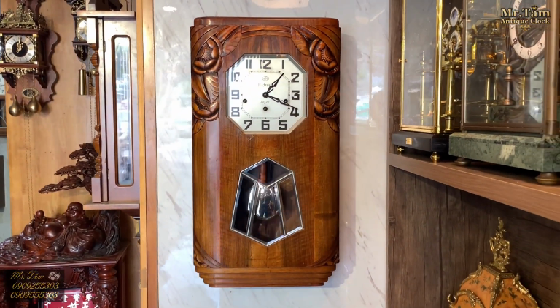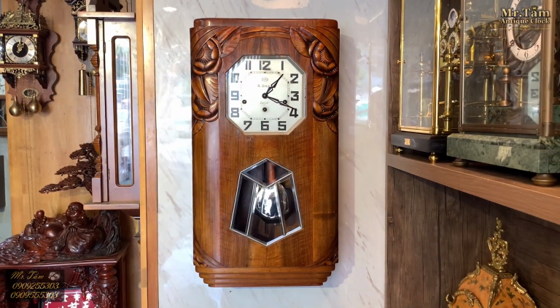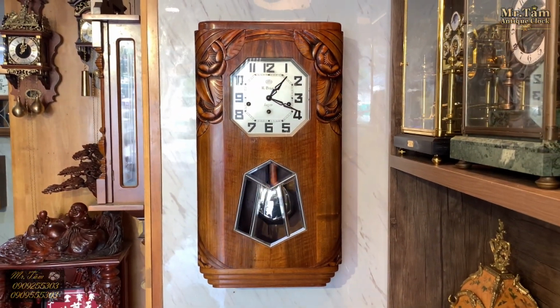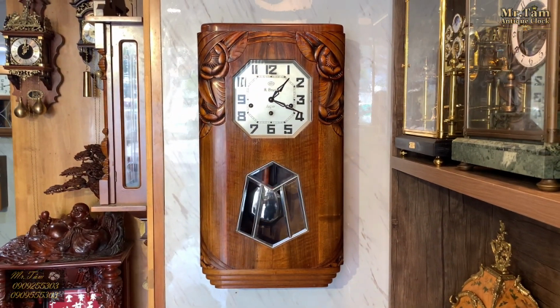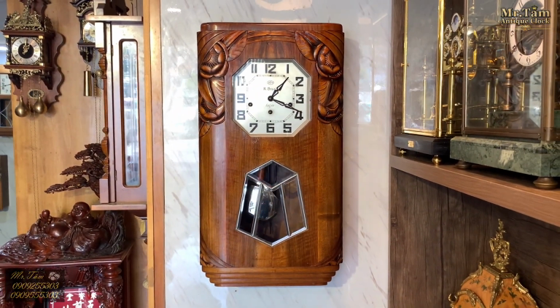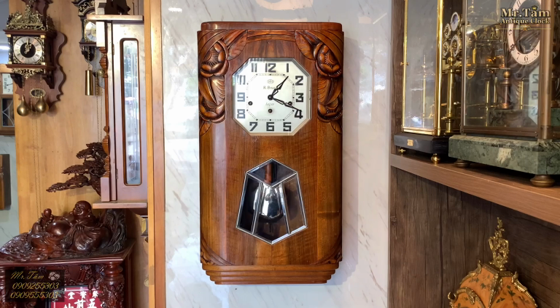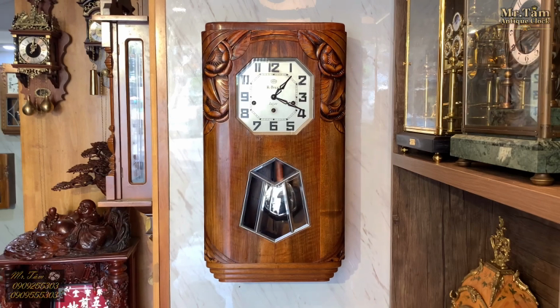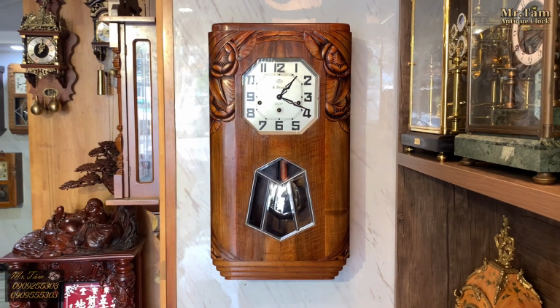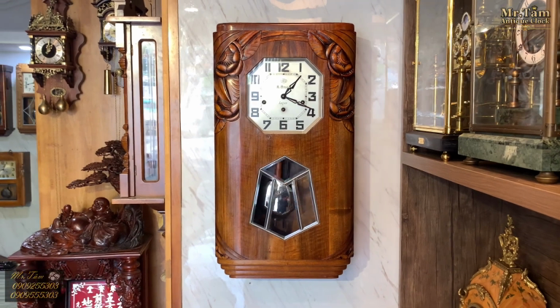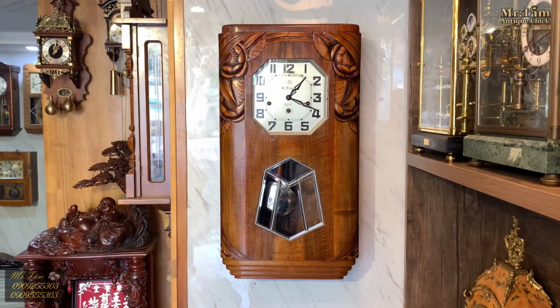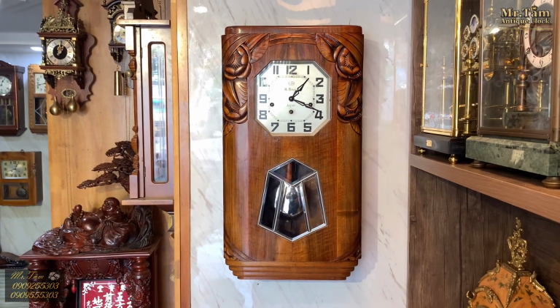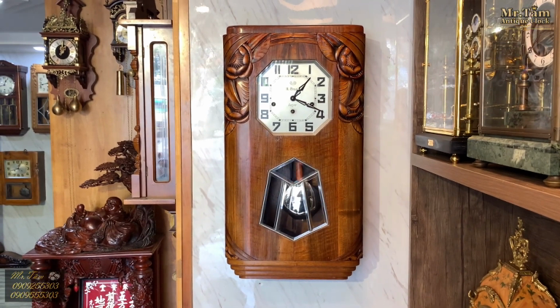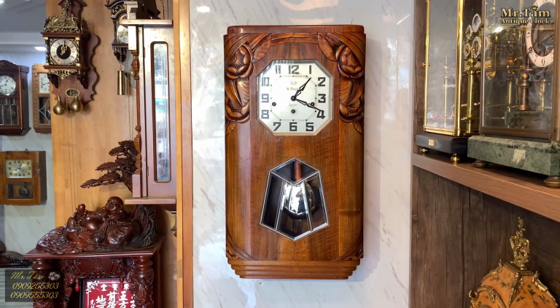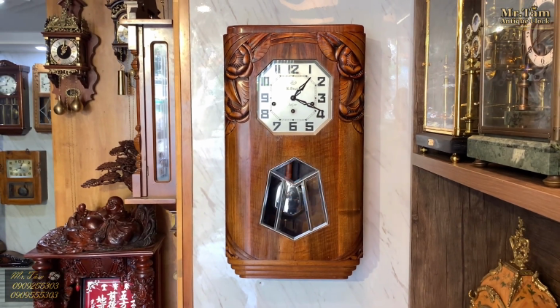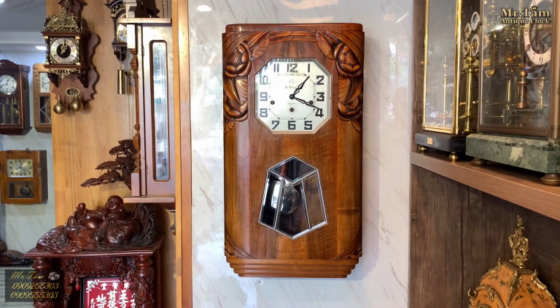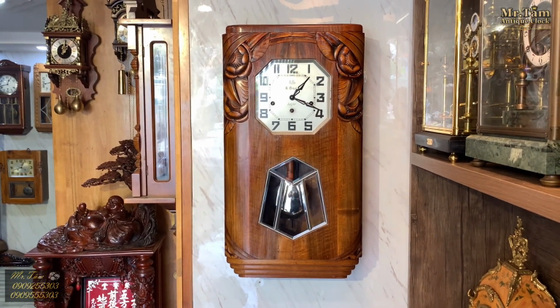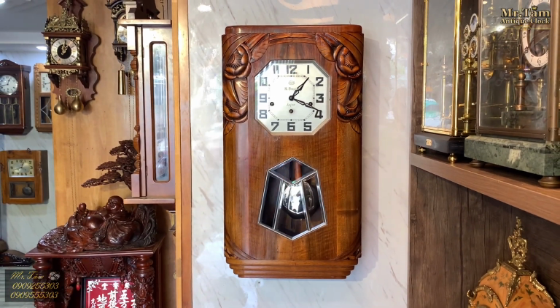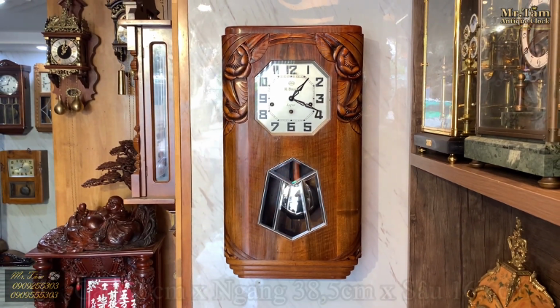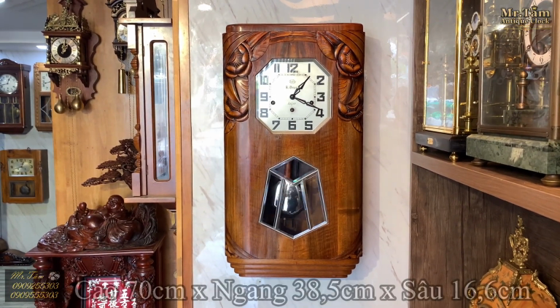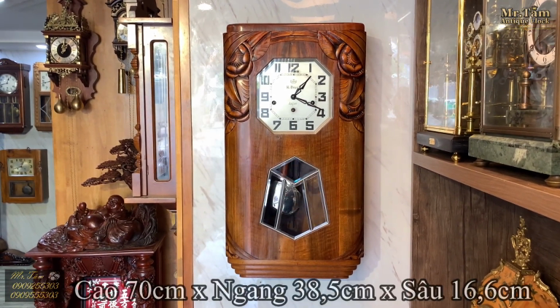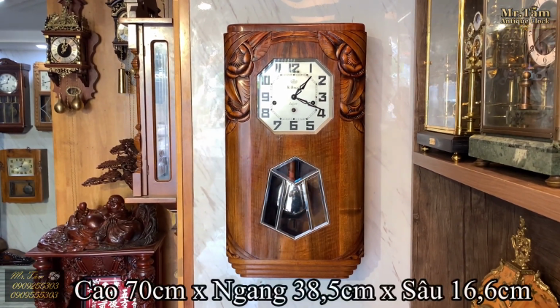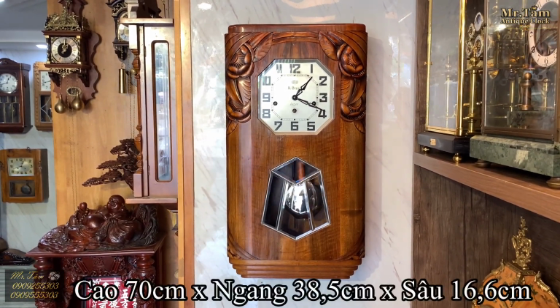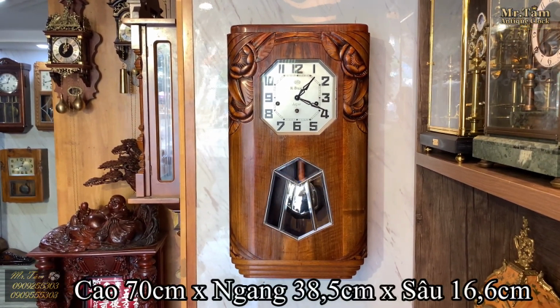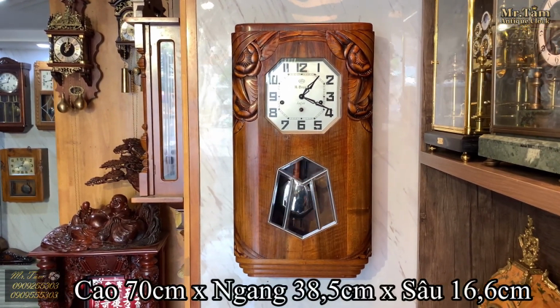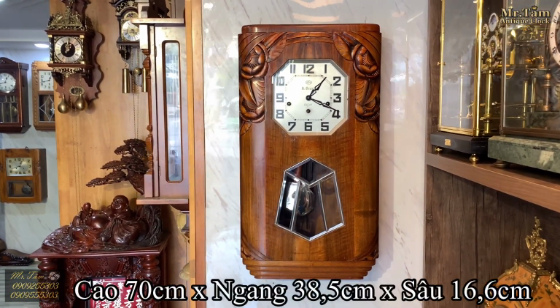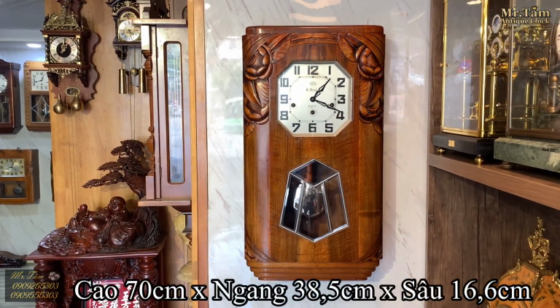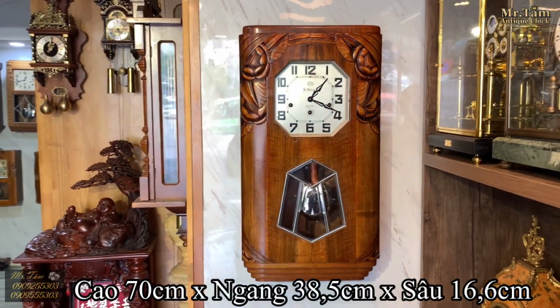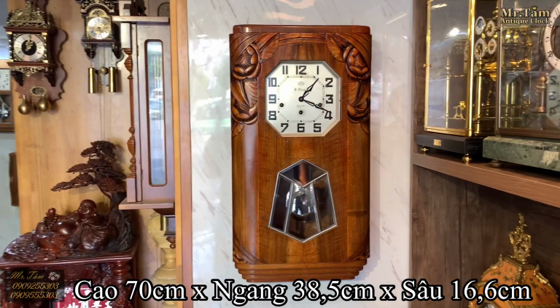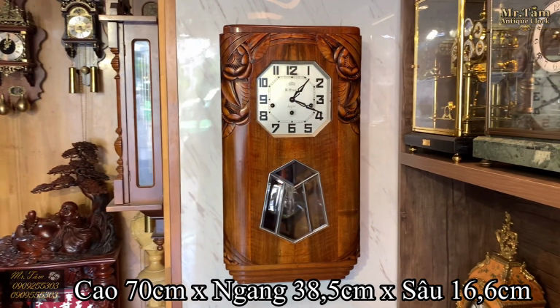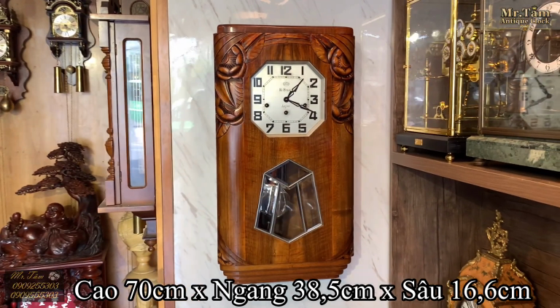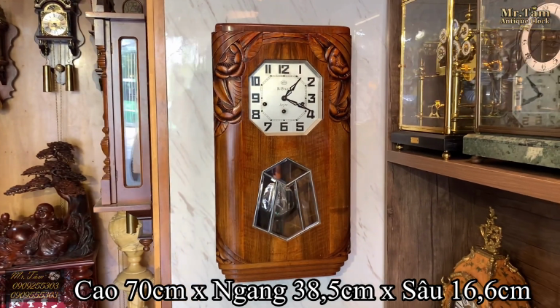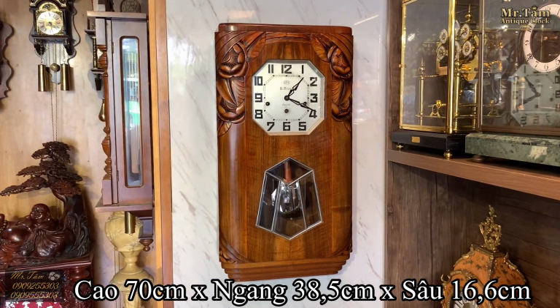Với kích thước tổng thể: chiều cao là 70 cm, bề ngang là 38,5 cm, và bề dày là 16,6 cm.